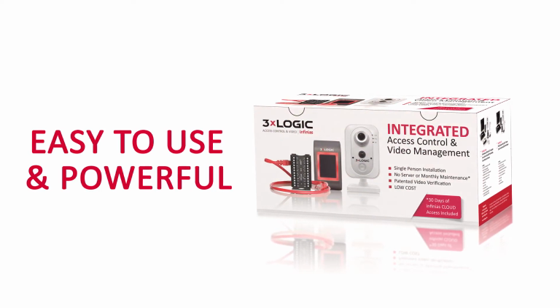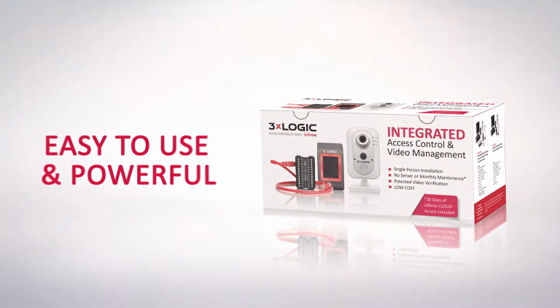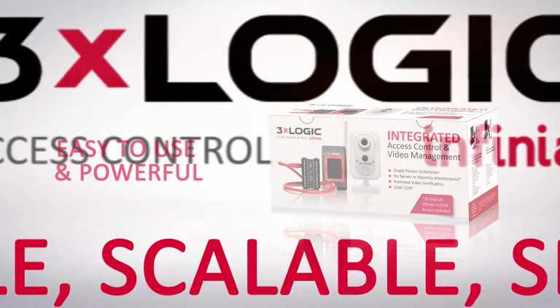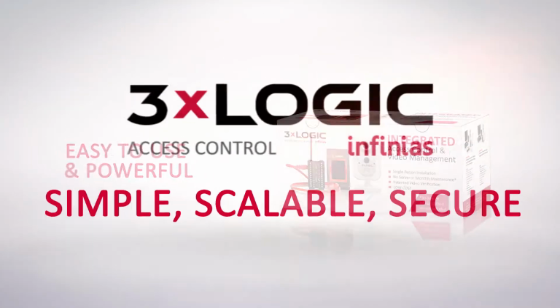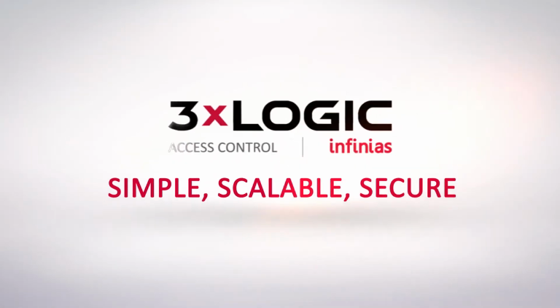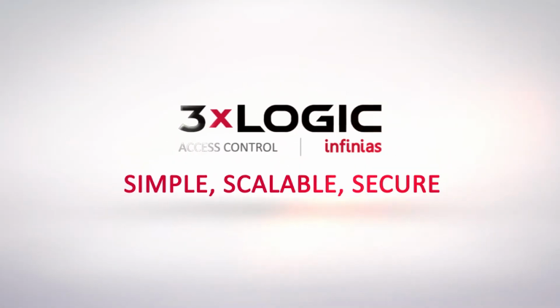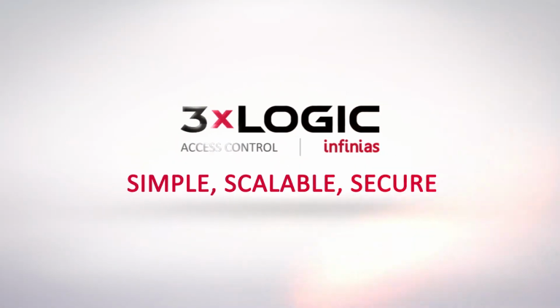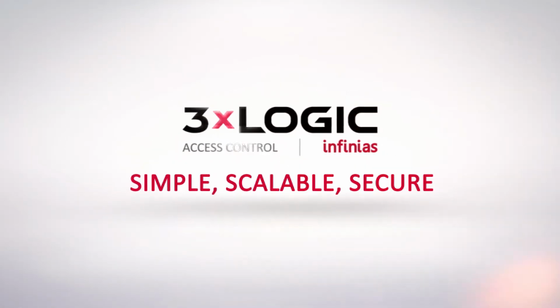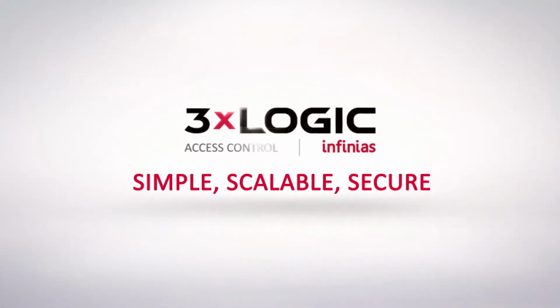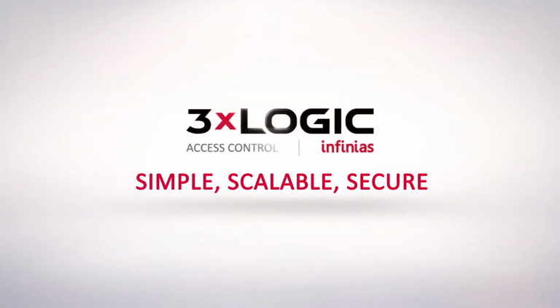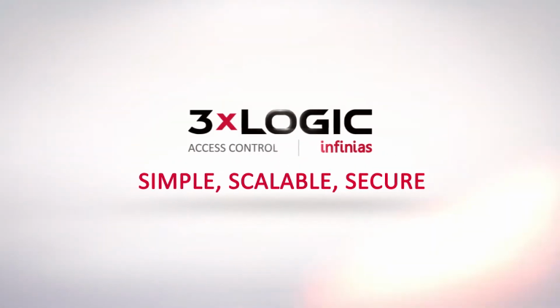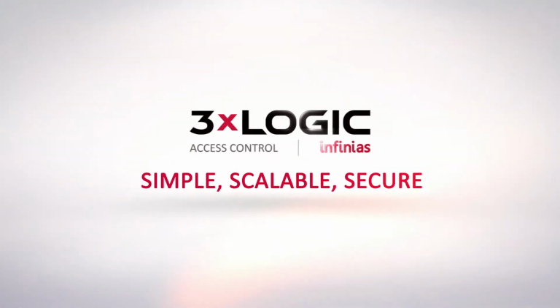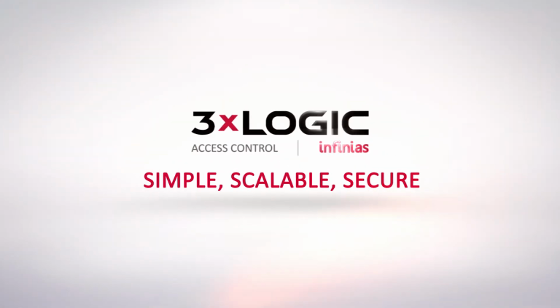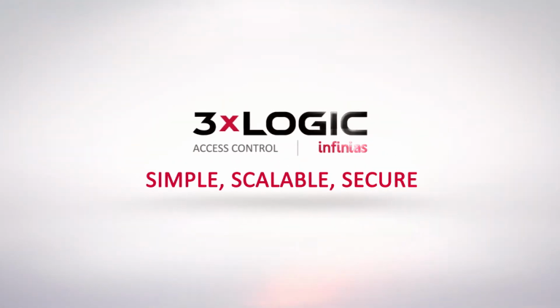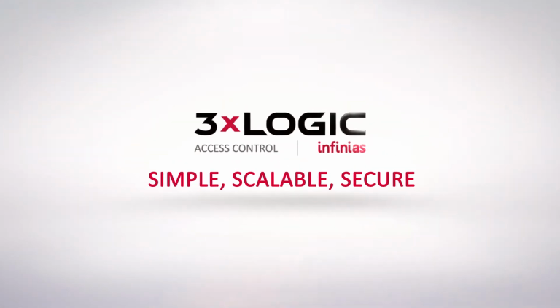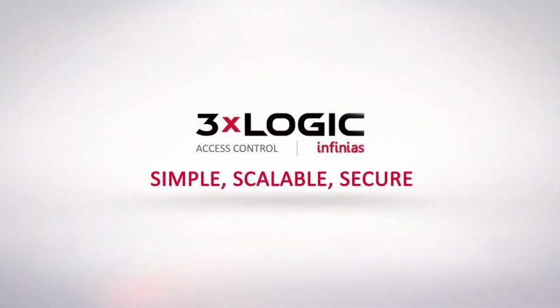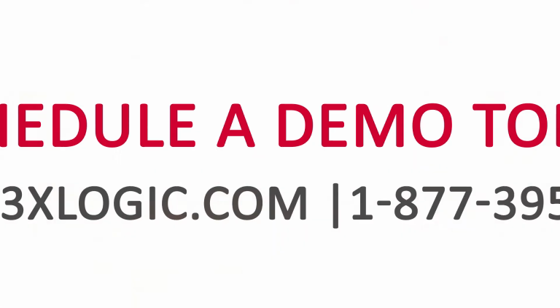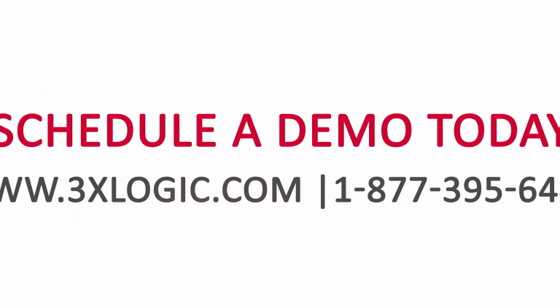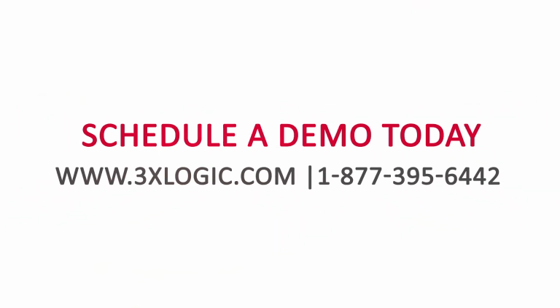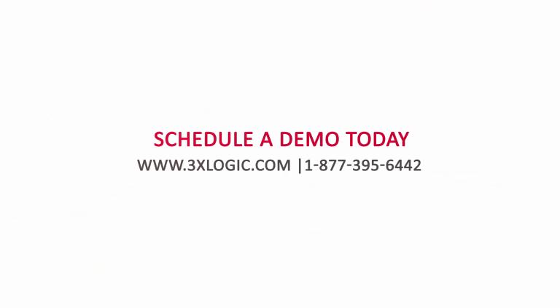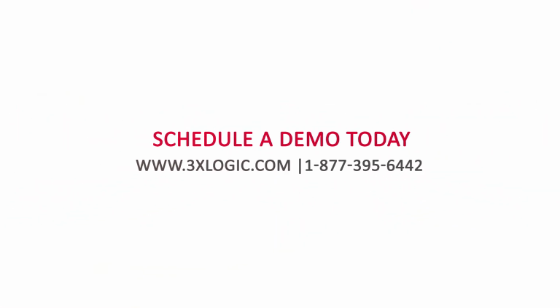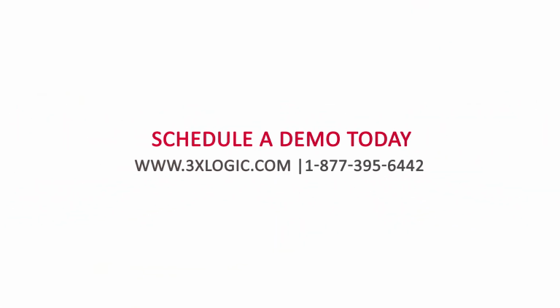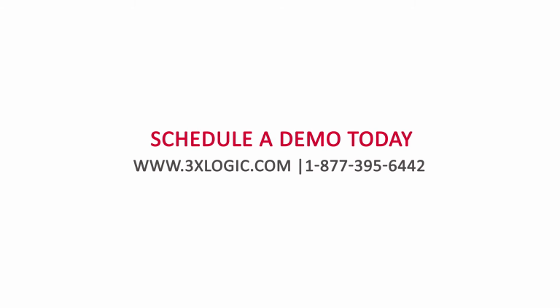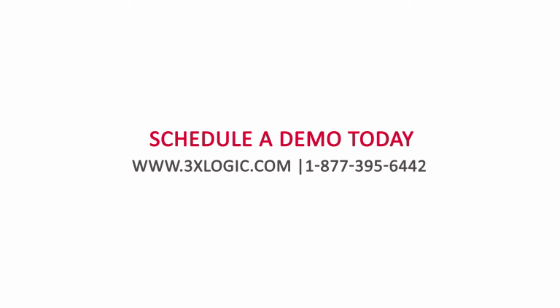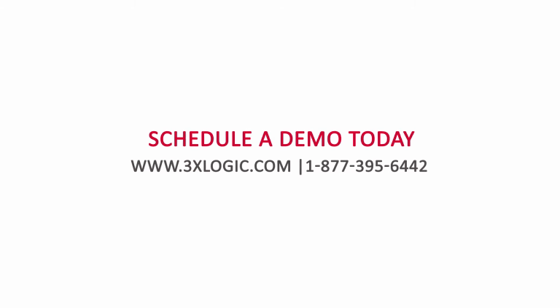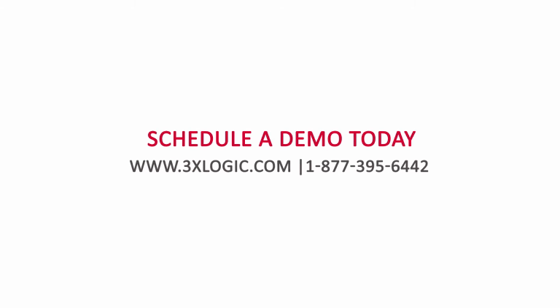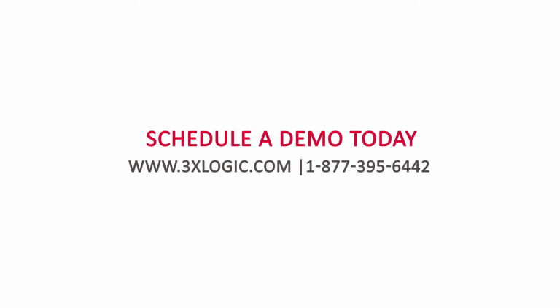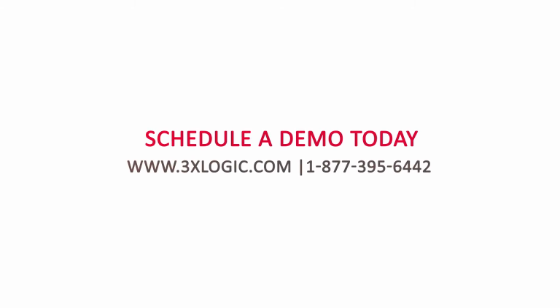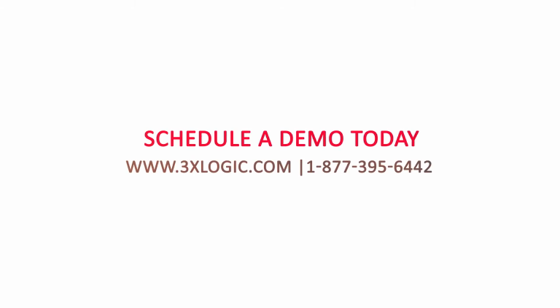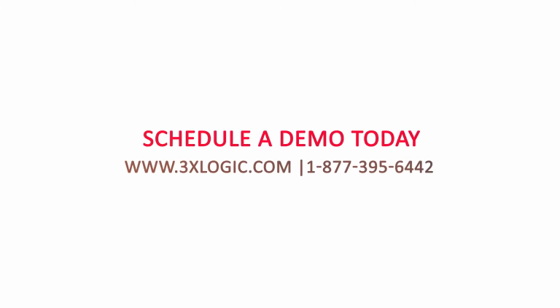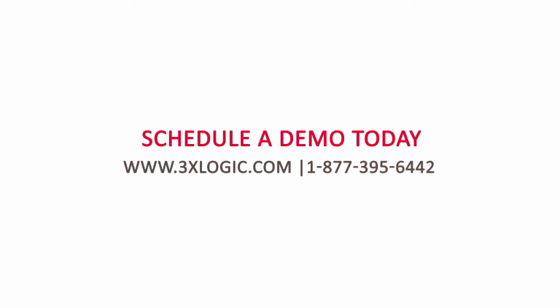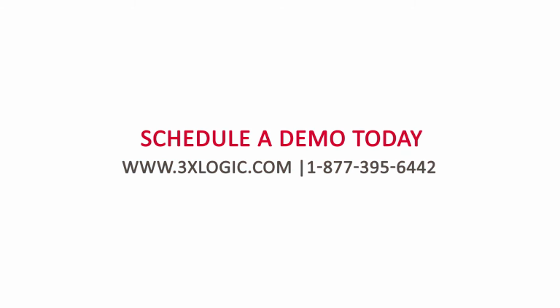Simple, scalable, secure. Schedule a demo and protect your business today.